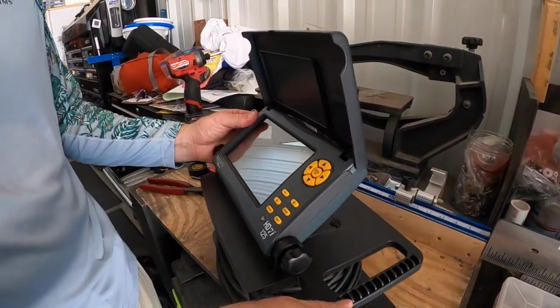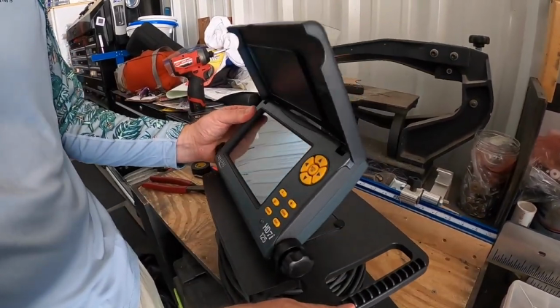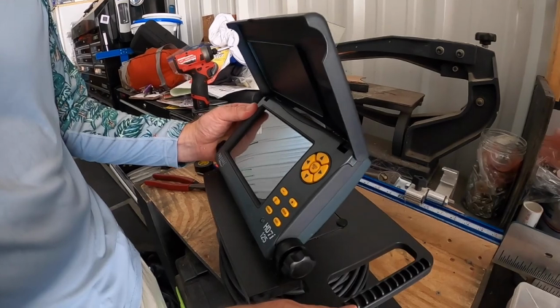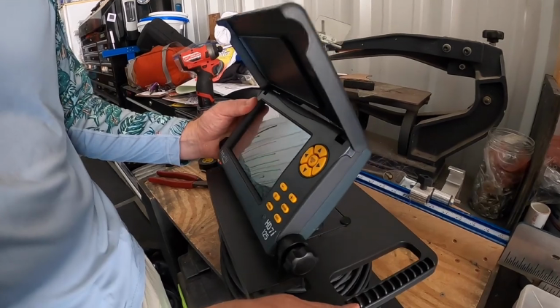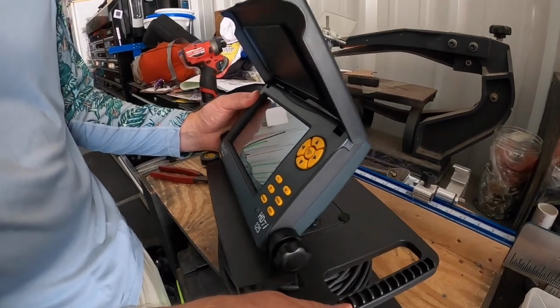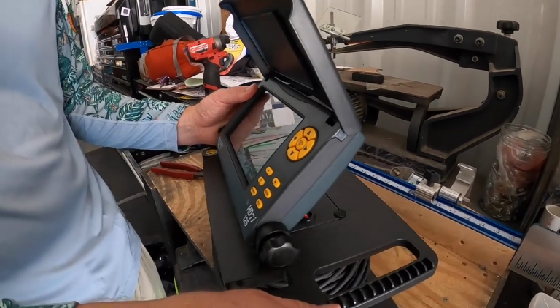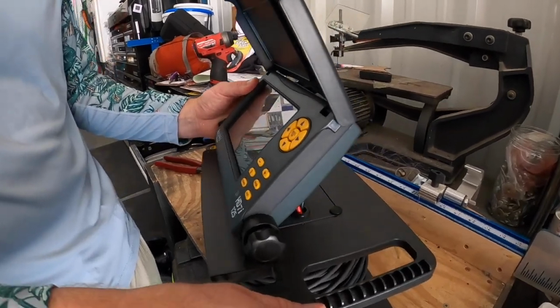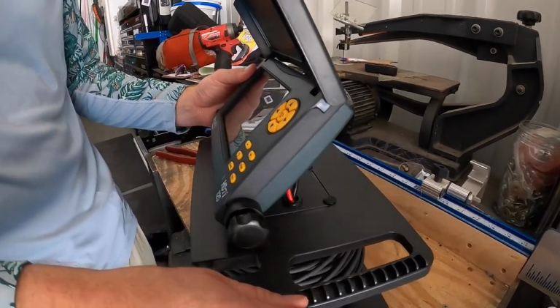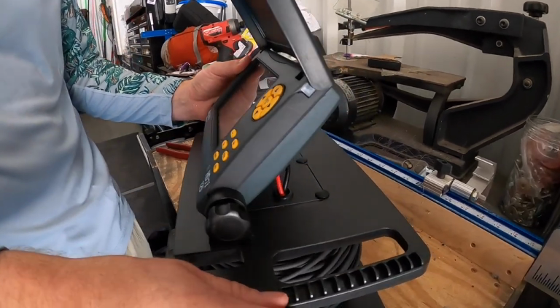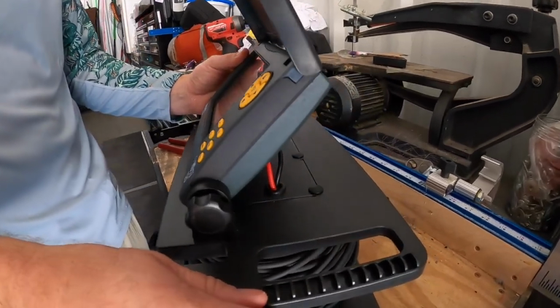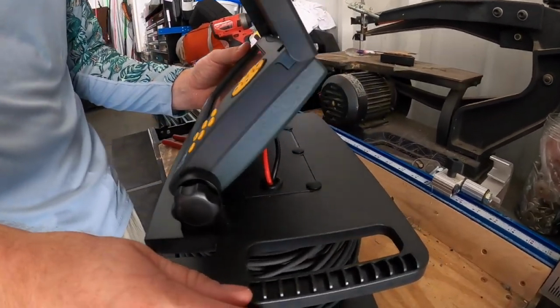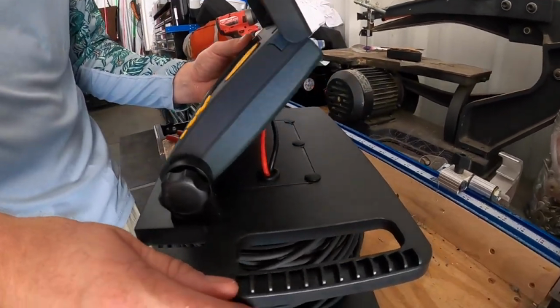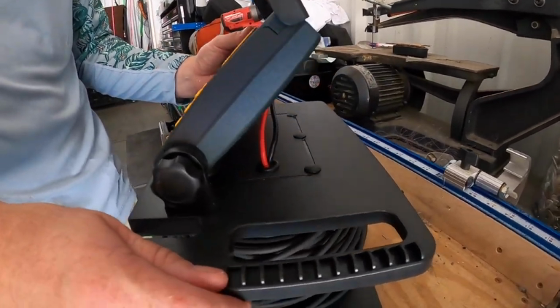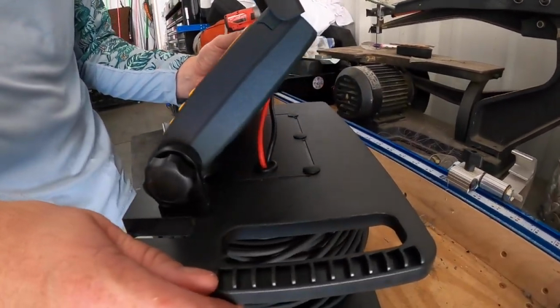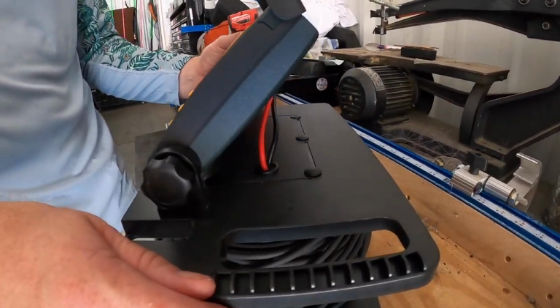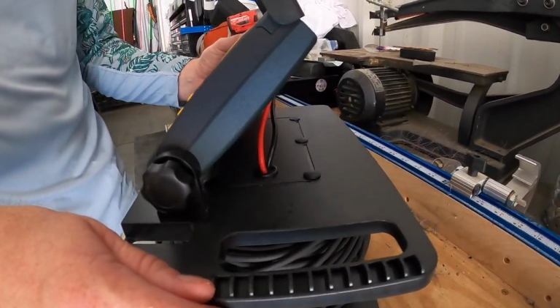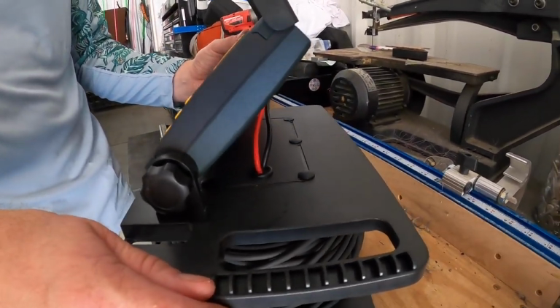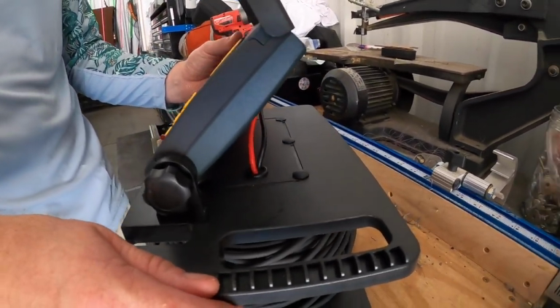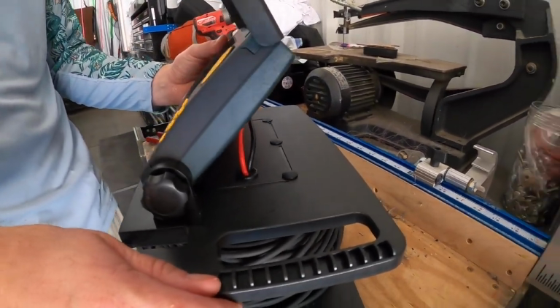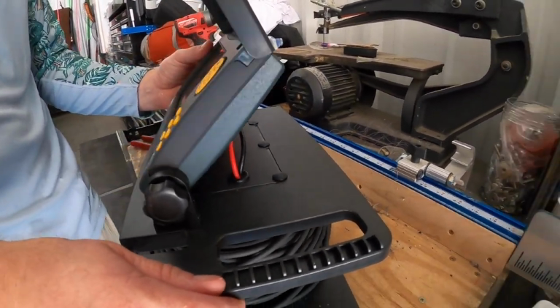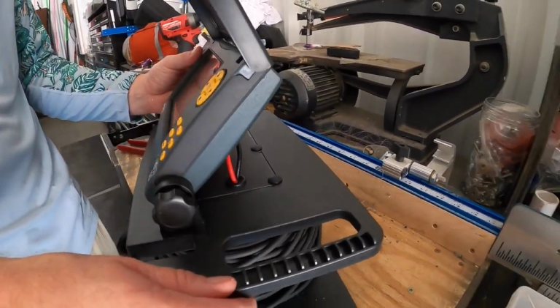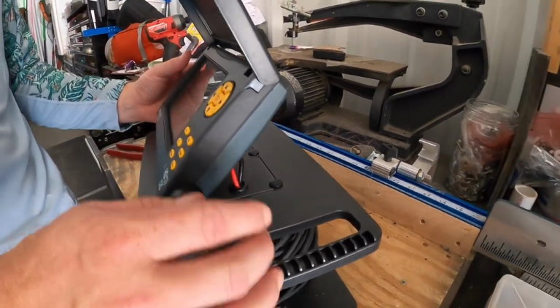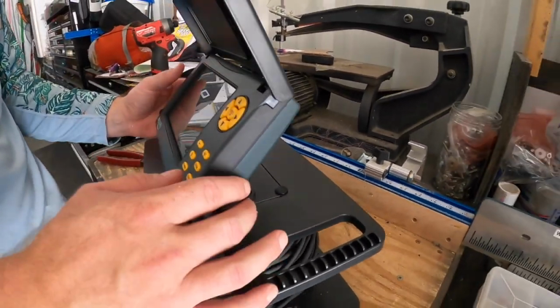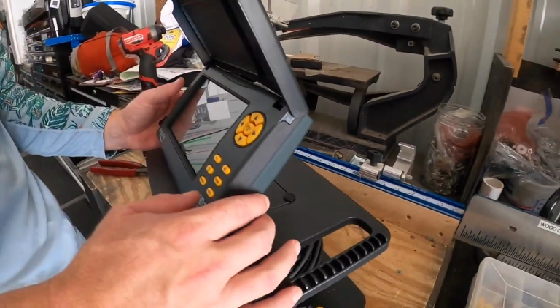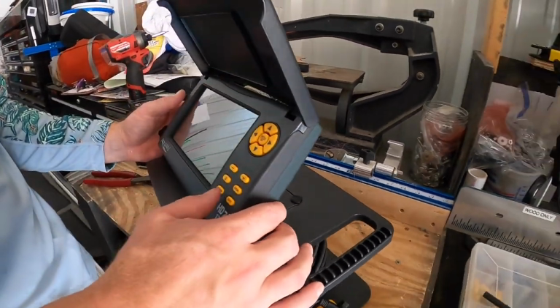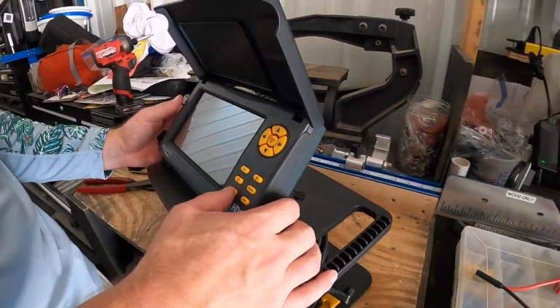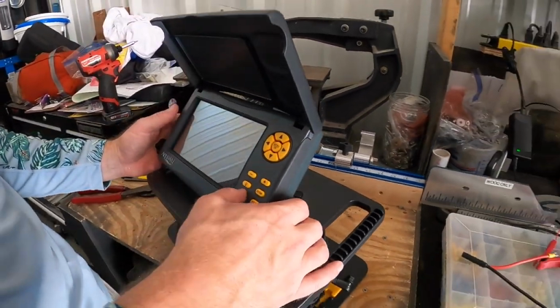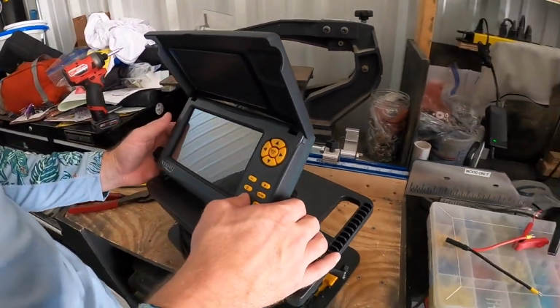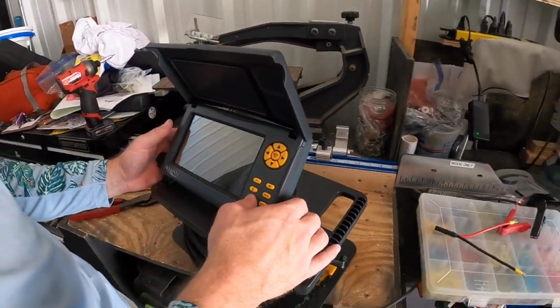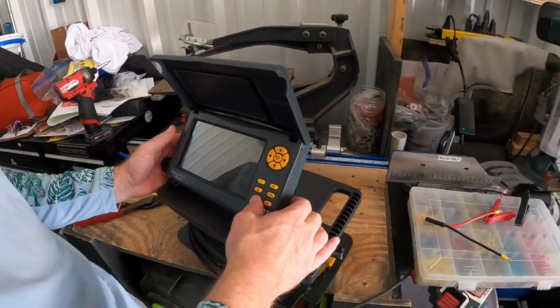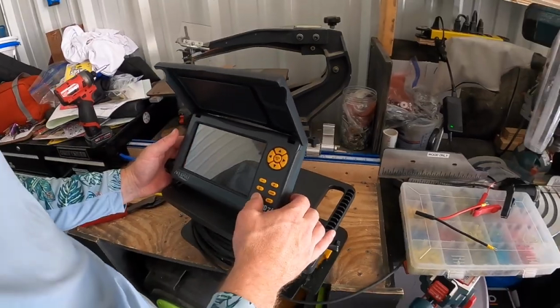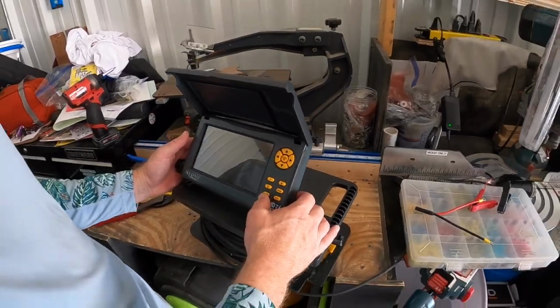And that's a simple way to make your AquaView run a whole lot longer and be a whole lot lighter at the same time.